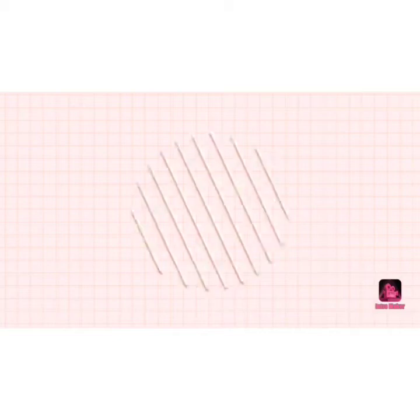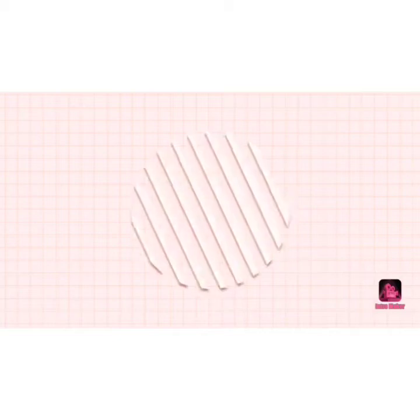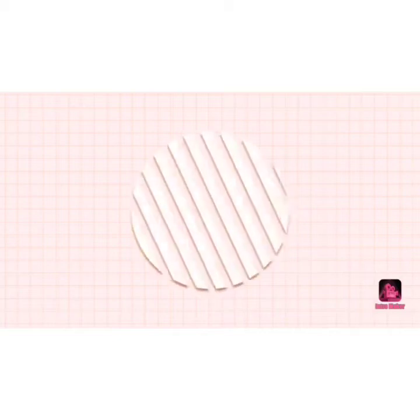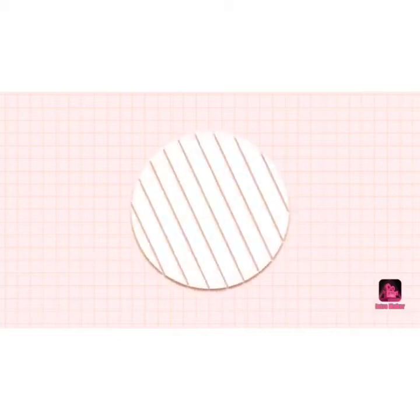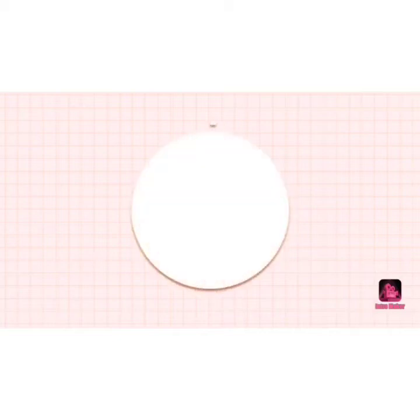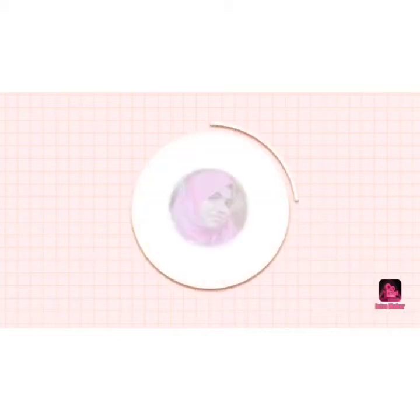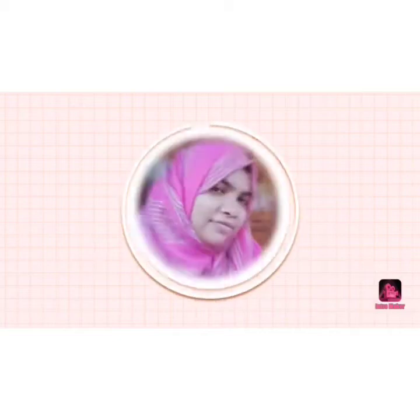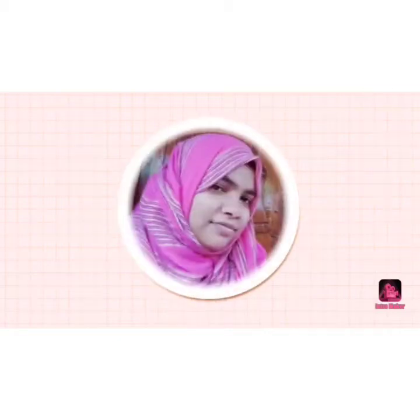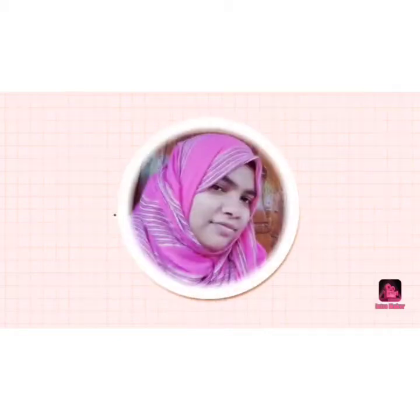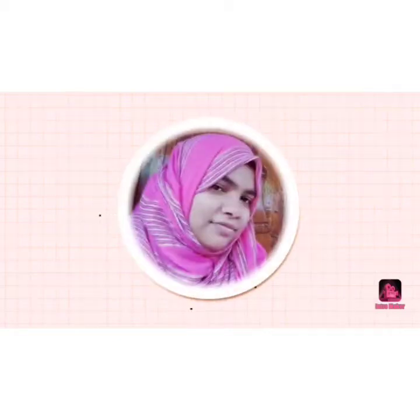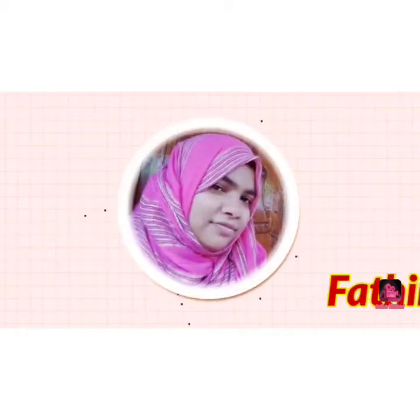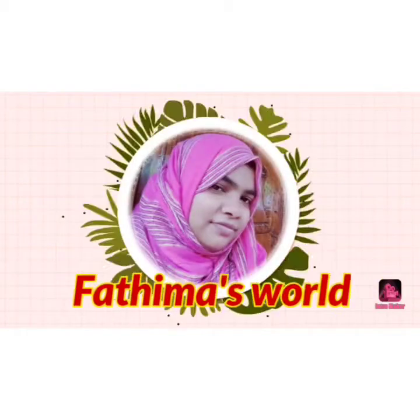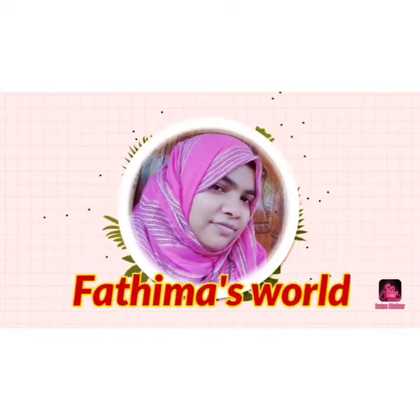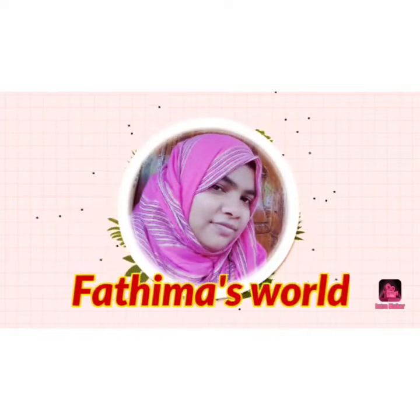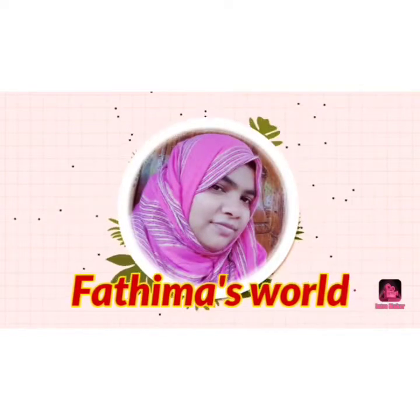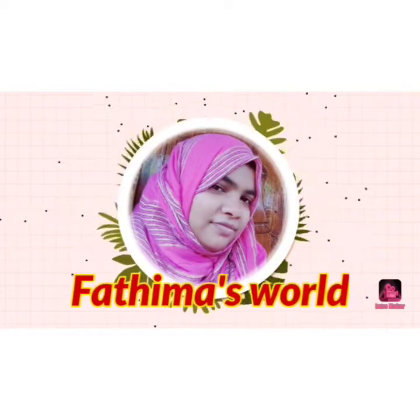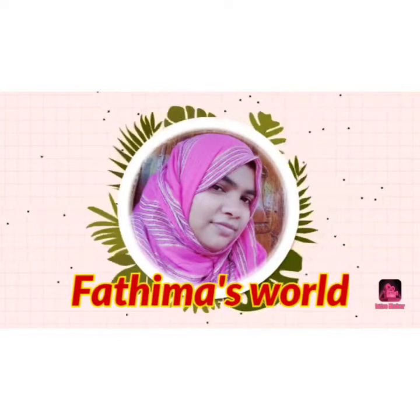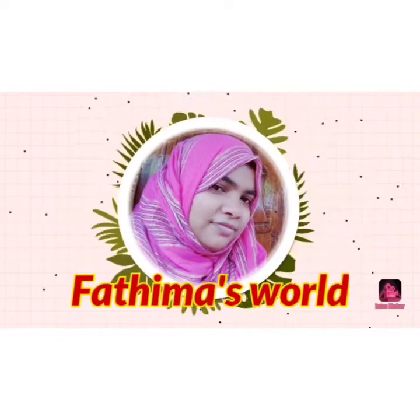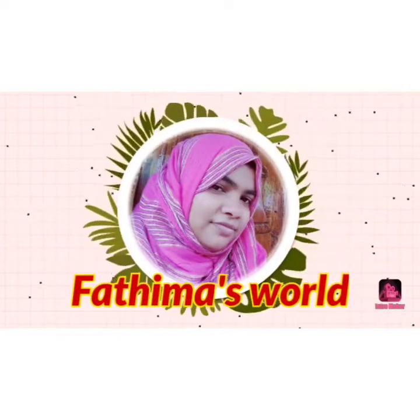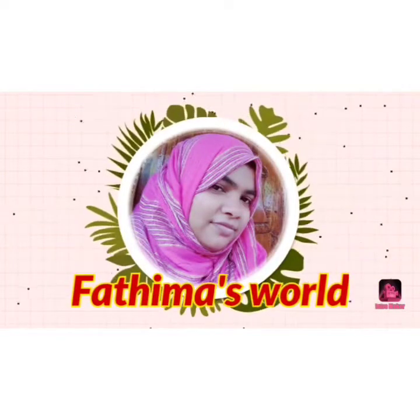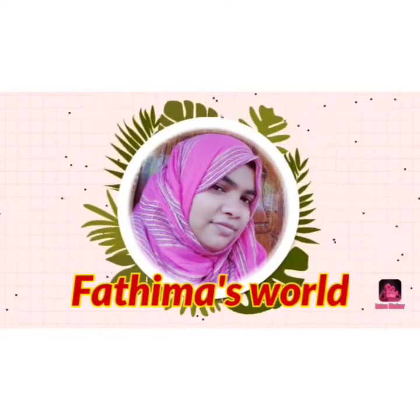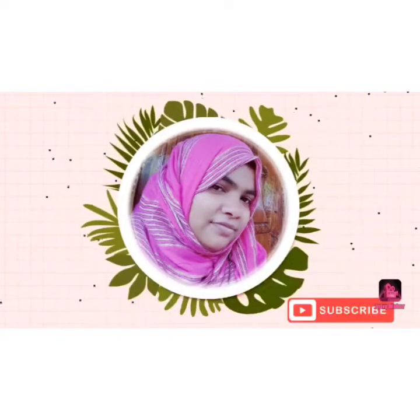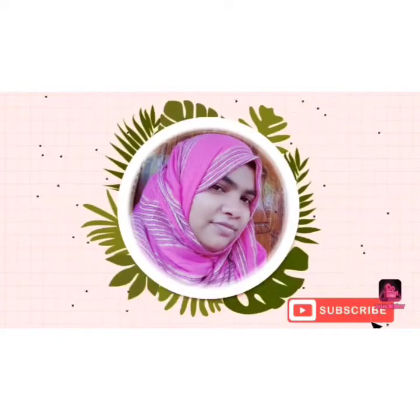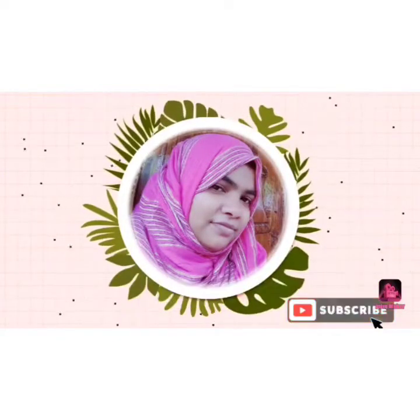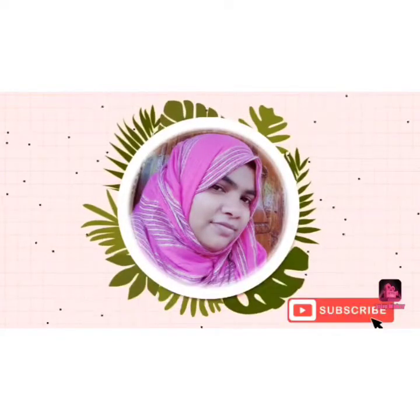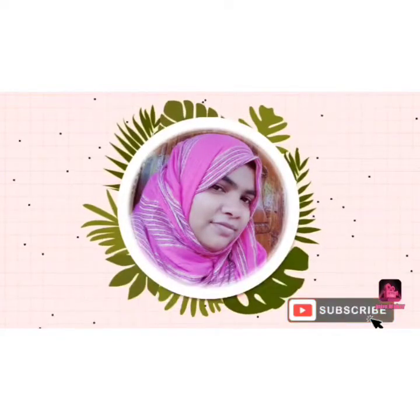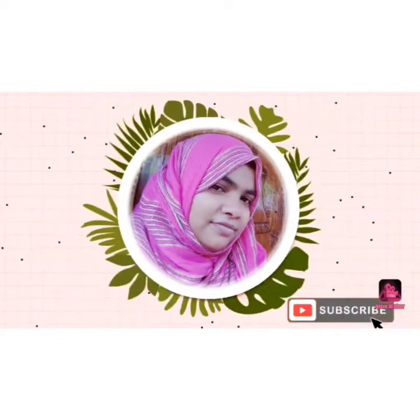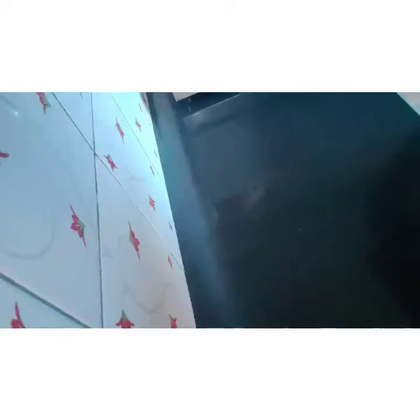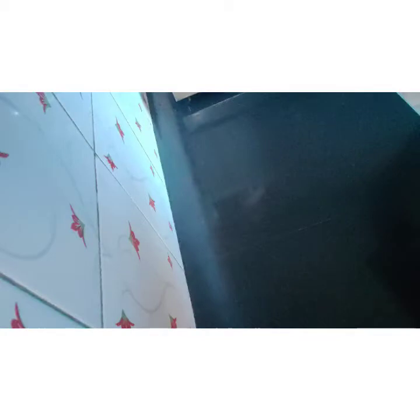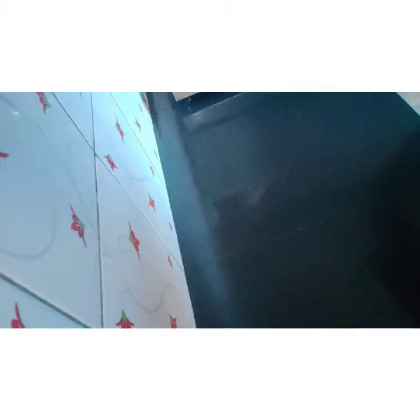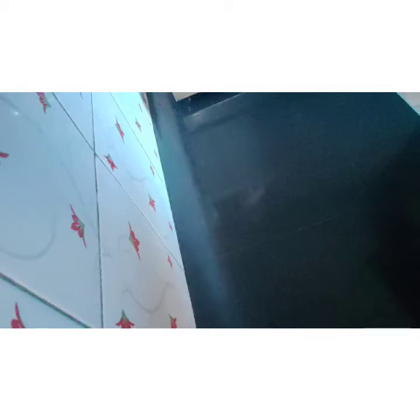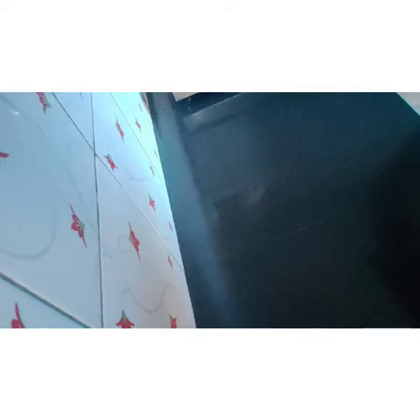Hi all, as-salamu alaykum, welcome to my channel.